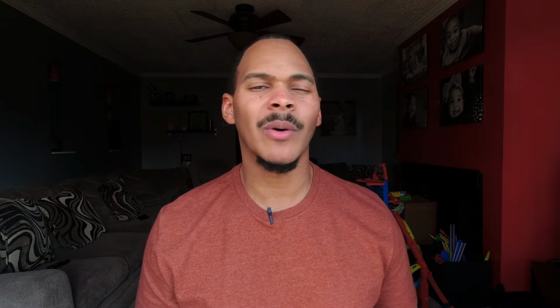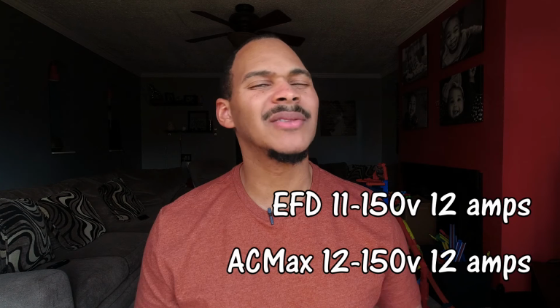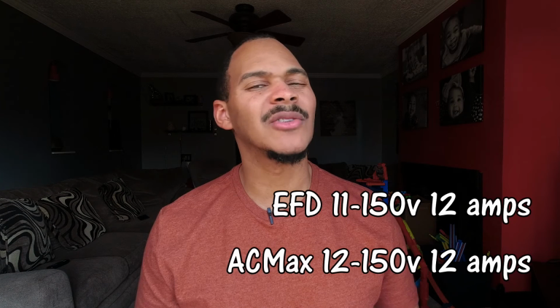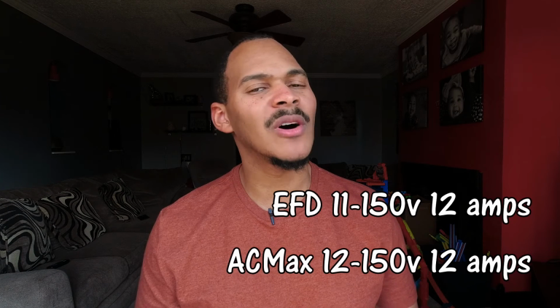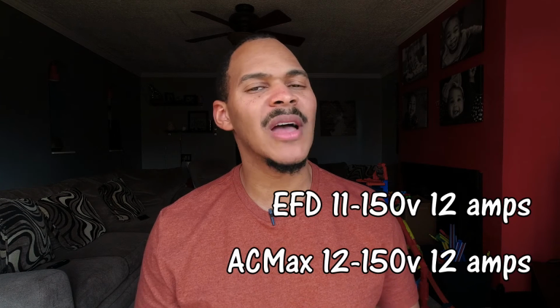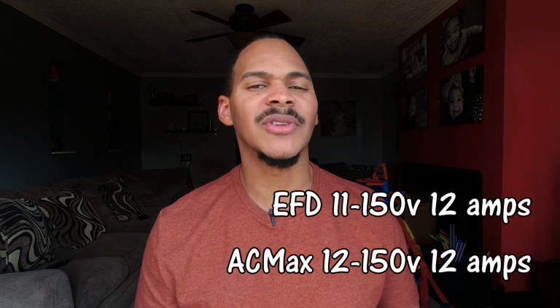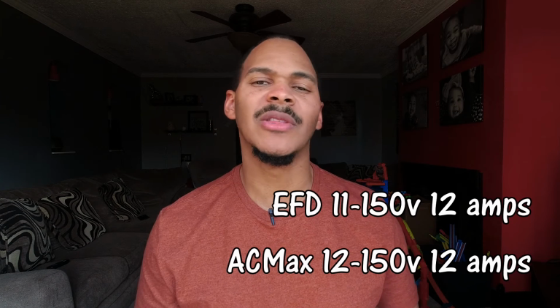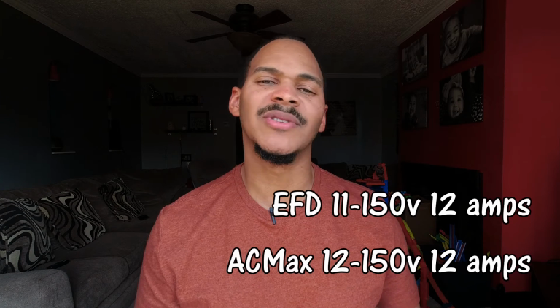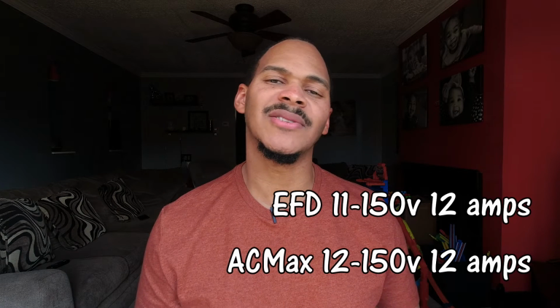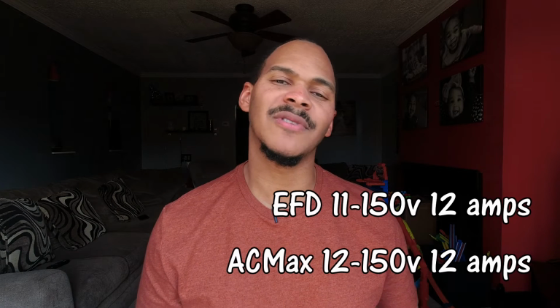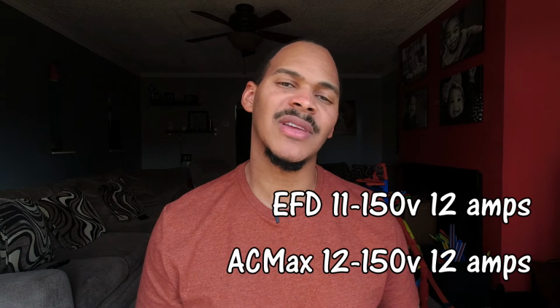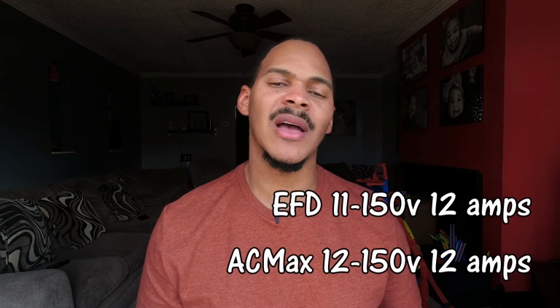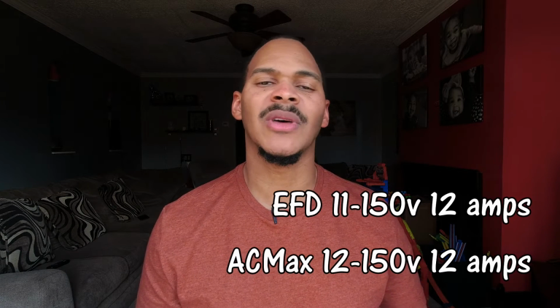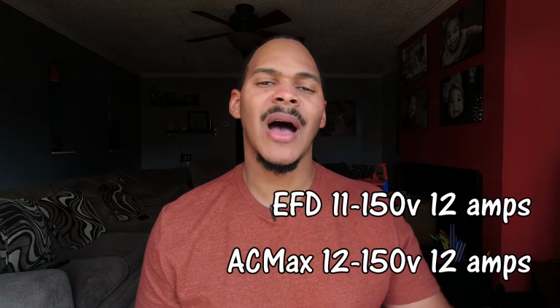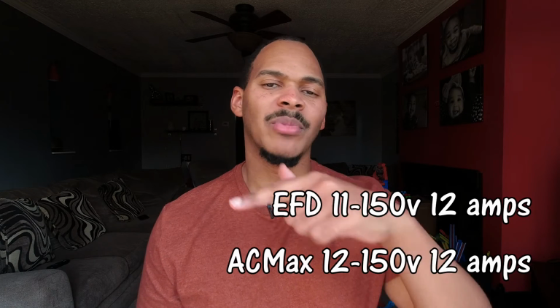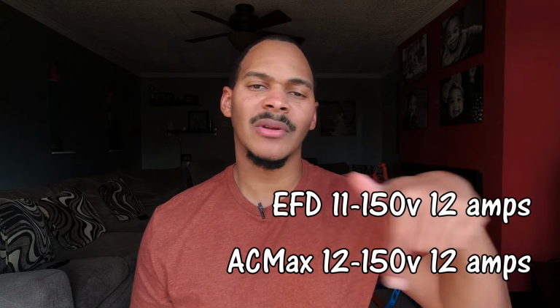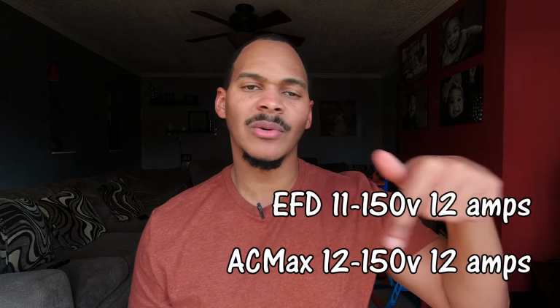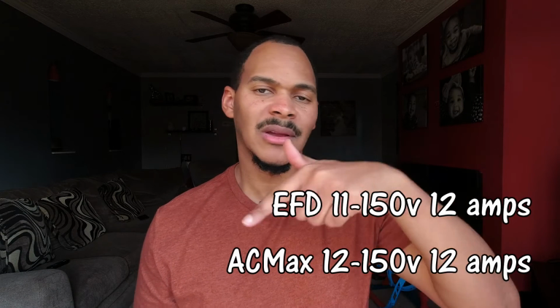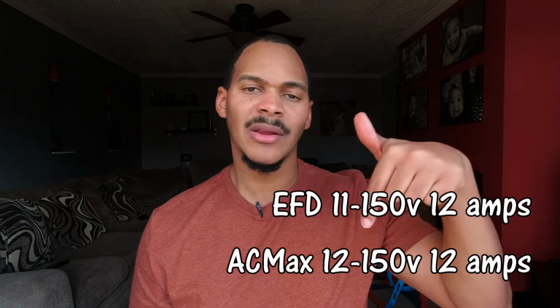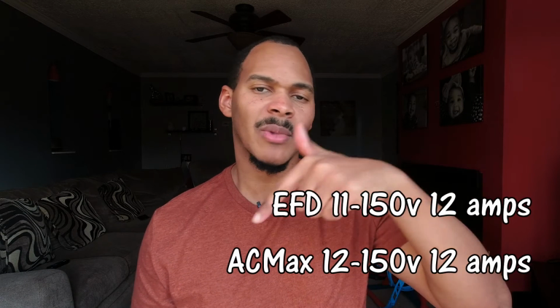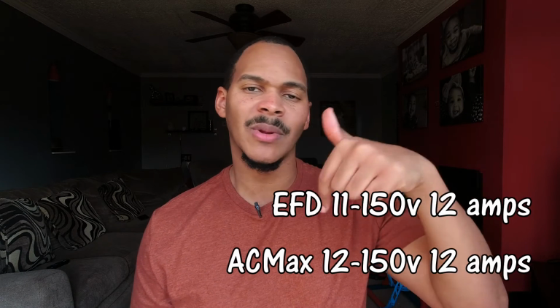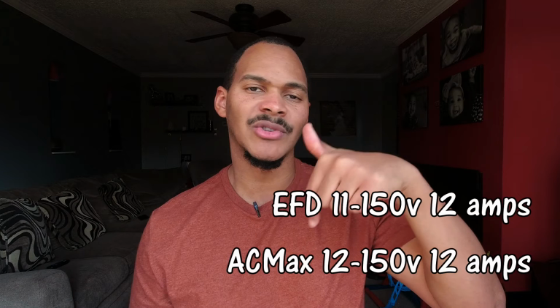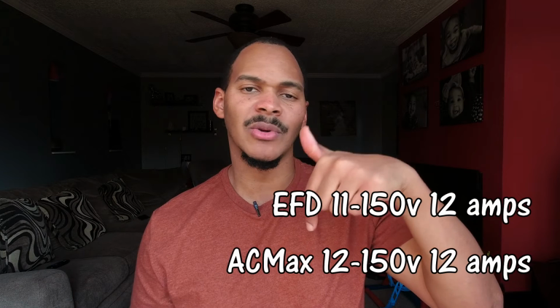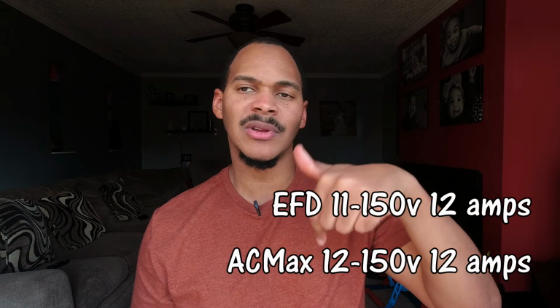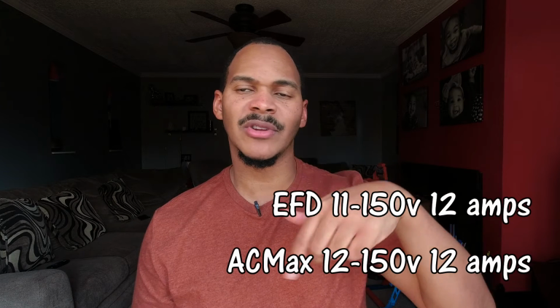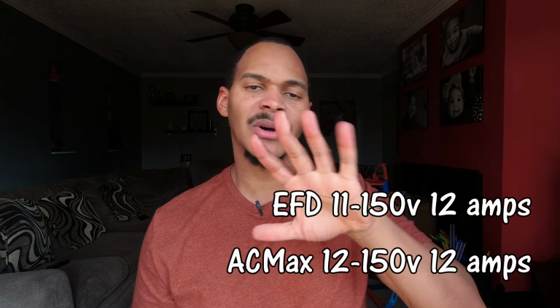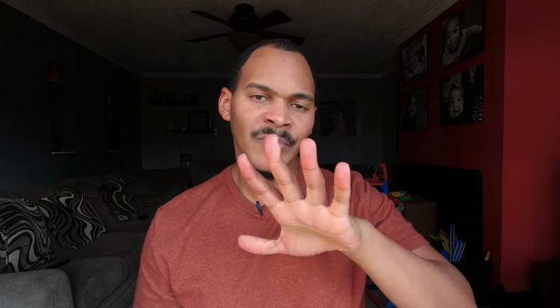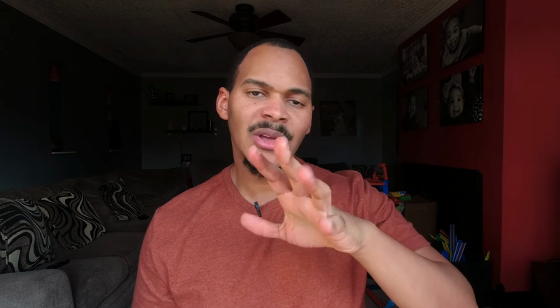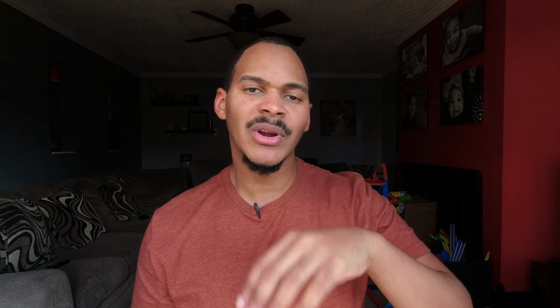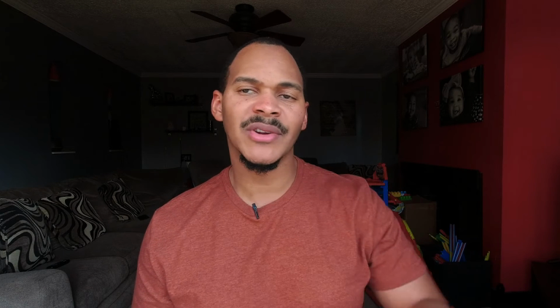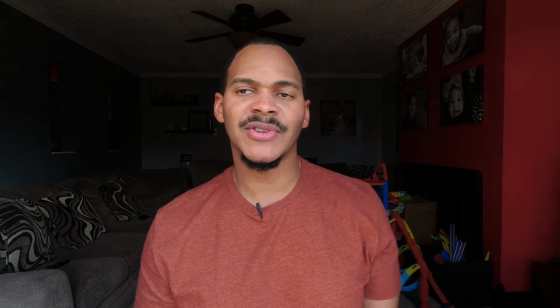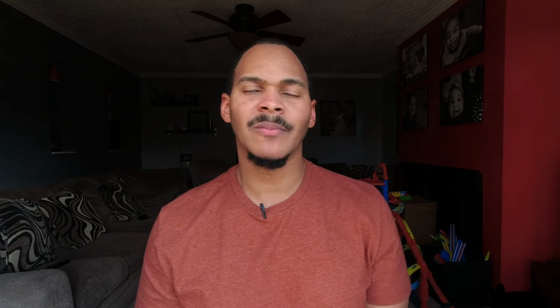I think one might take in 12 amps and the other takes in 15 amps. I'll put a note at the bottom to clarify, but they're pretty much the same.